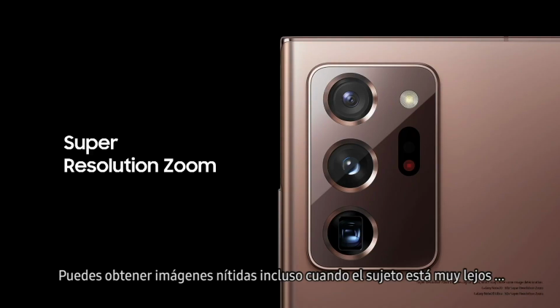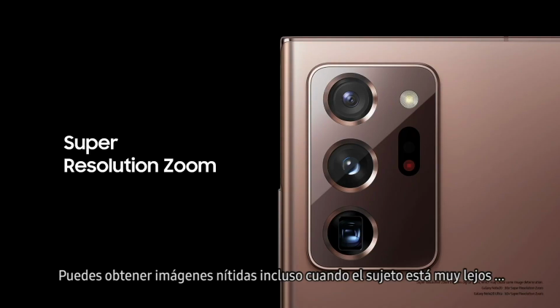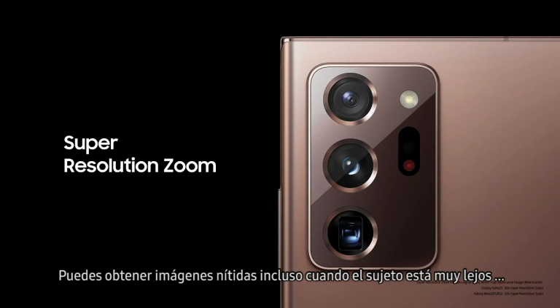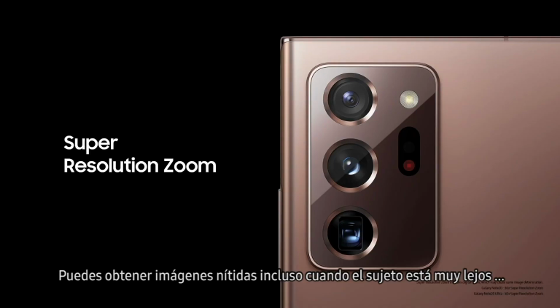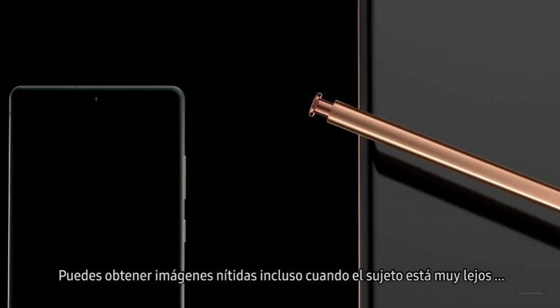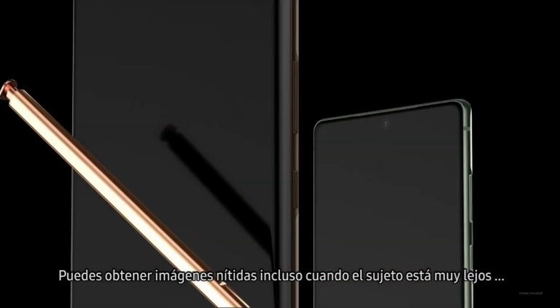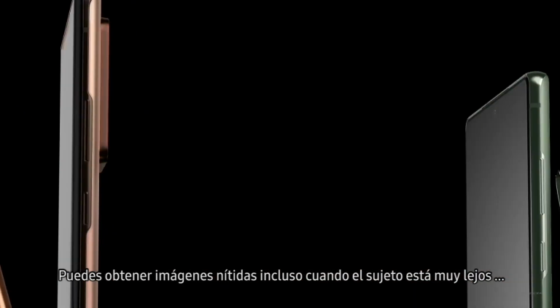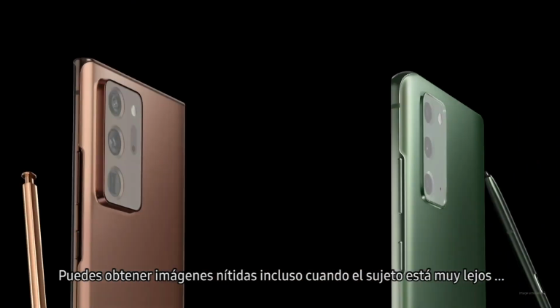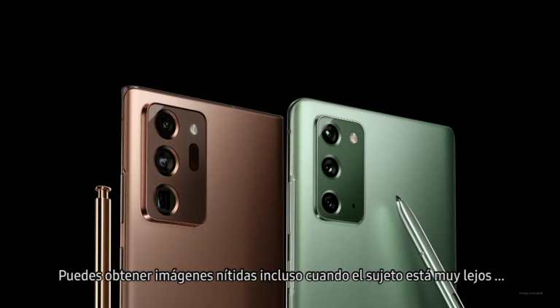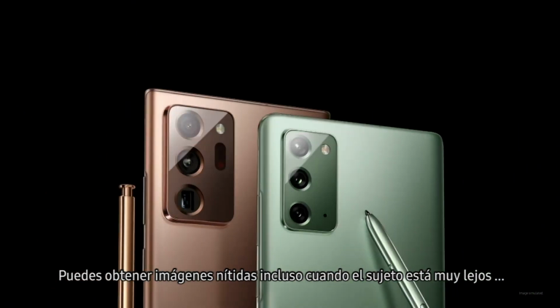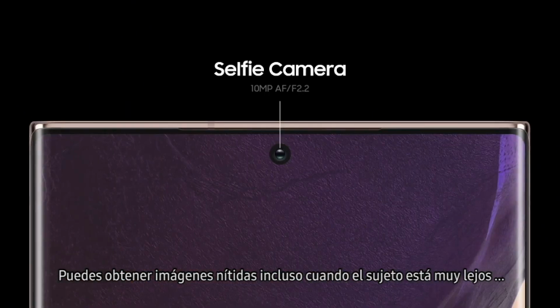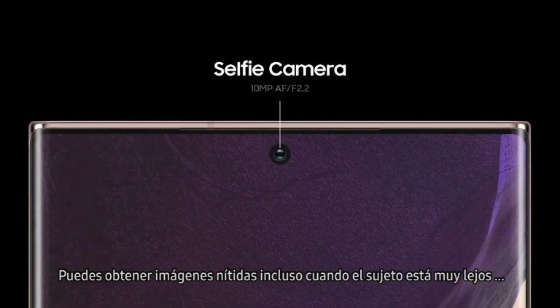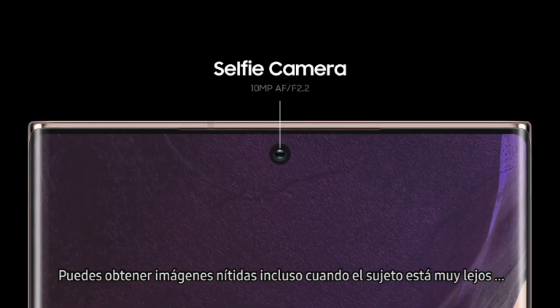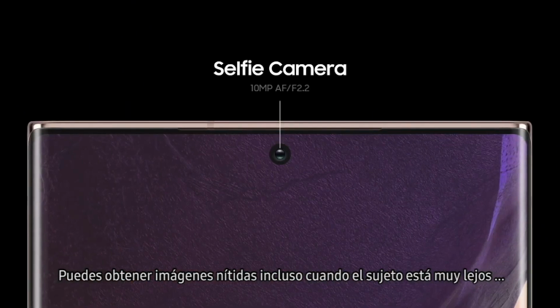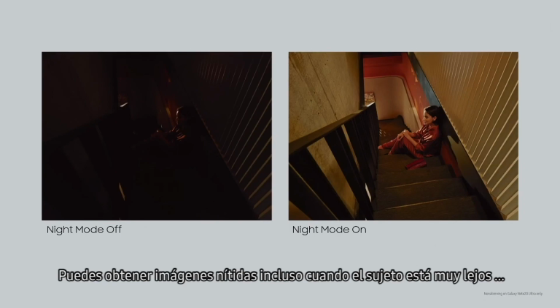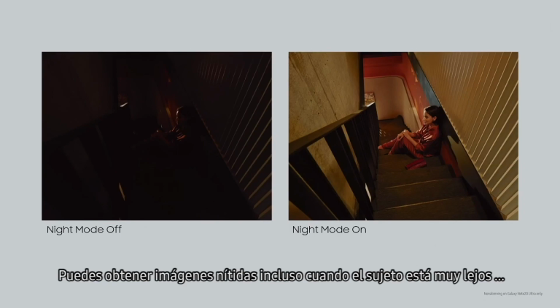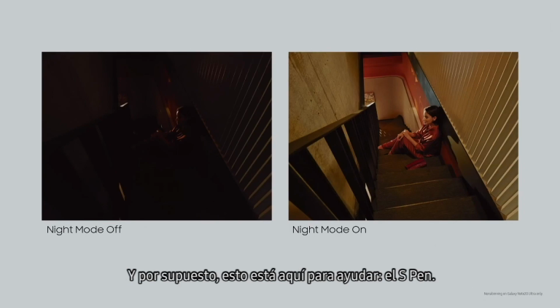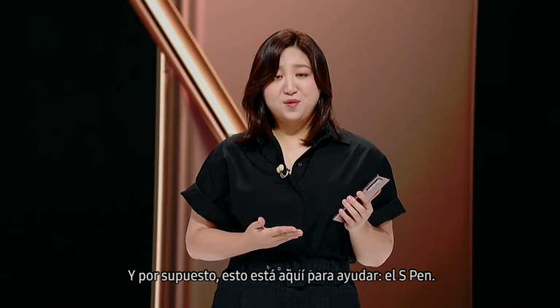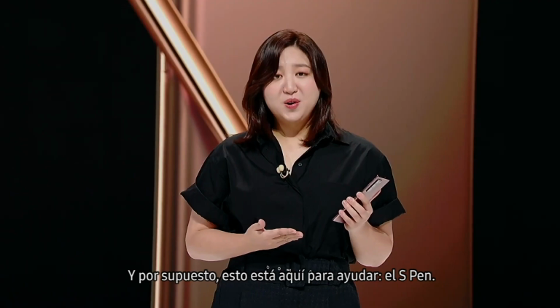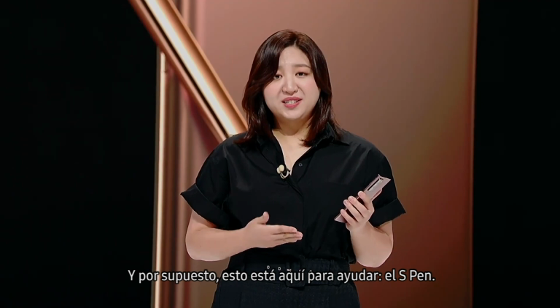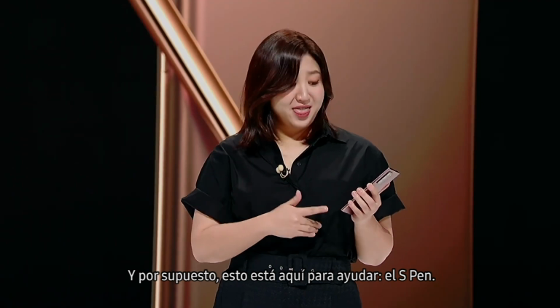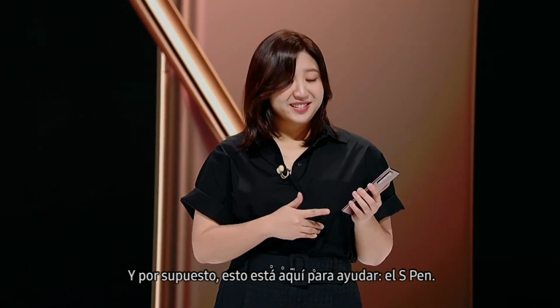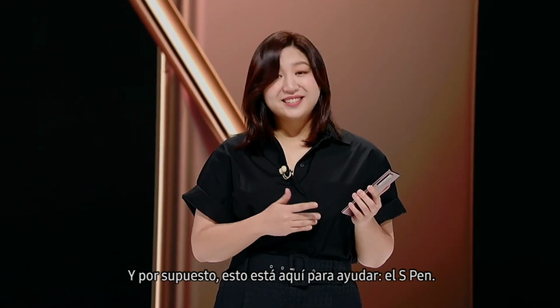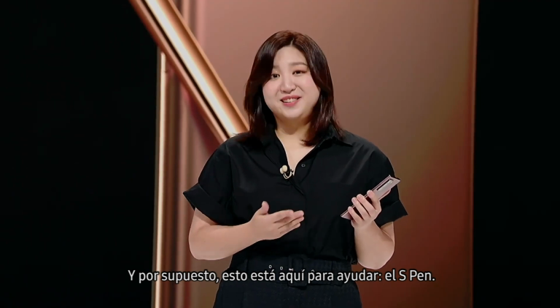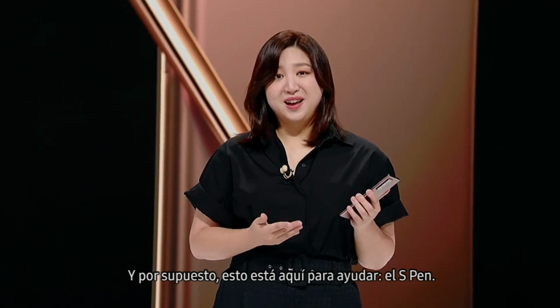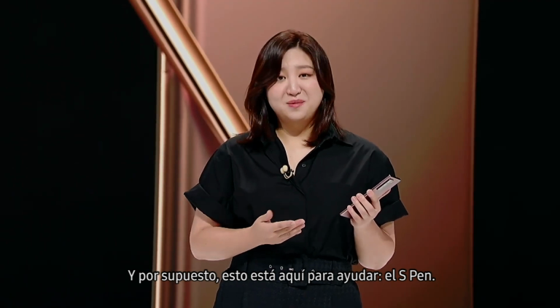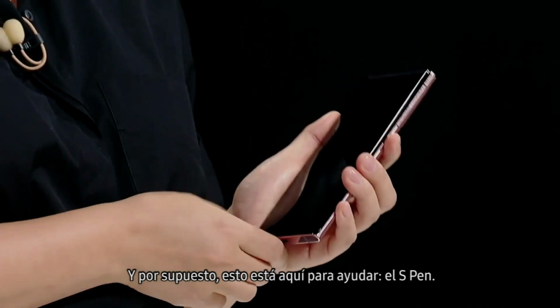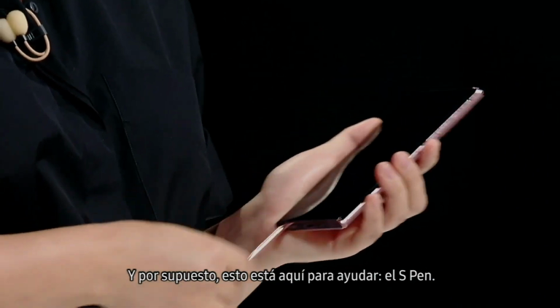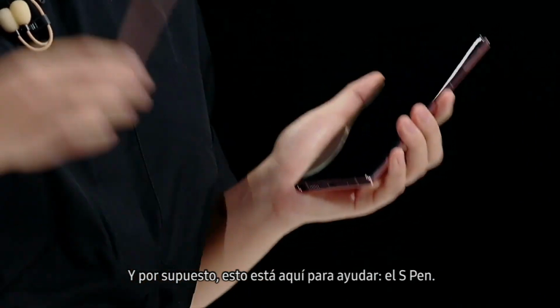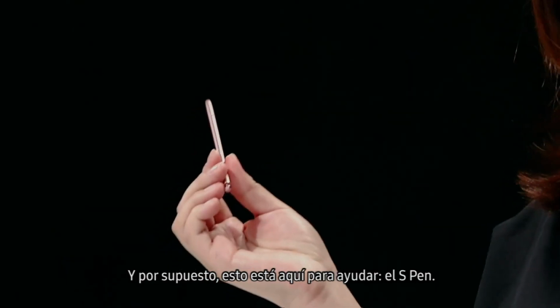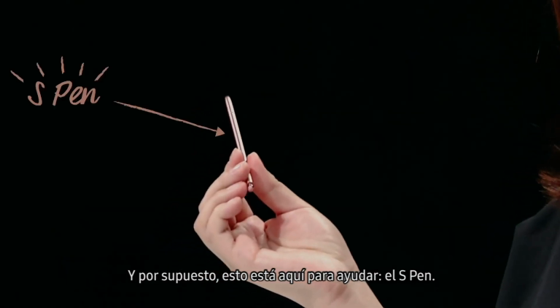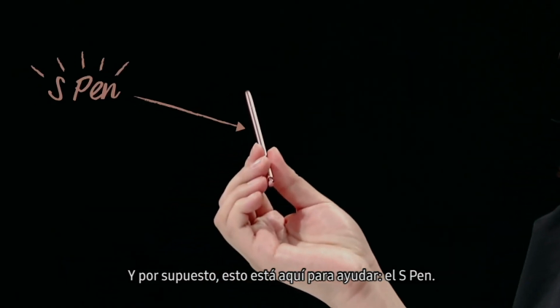You can get sharp pictures even when the subject is far away. And of course, this is here to help. That's right, it's the S Pen.